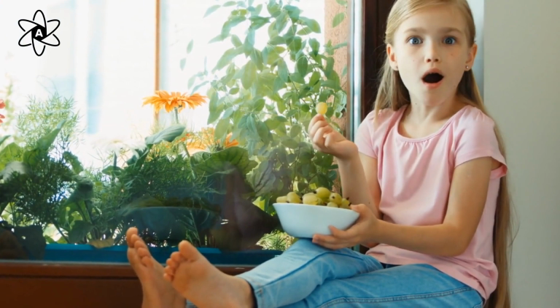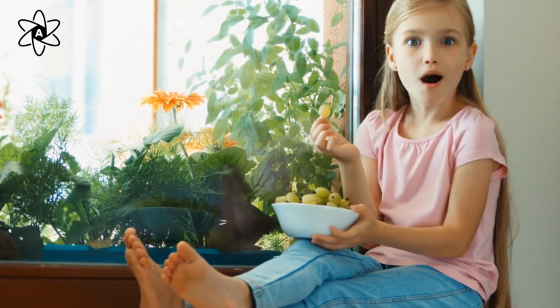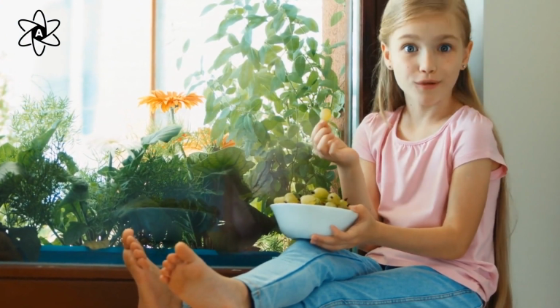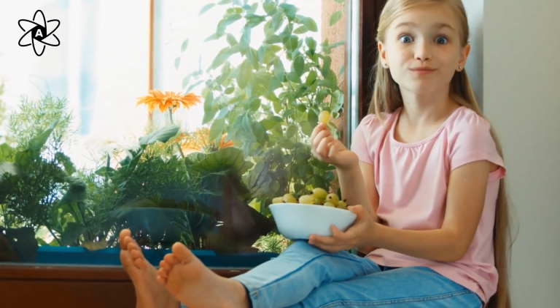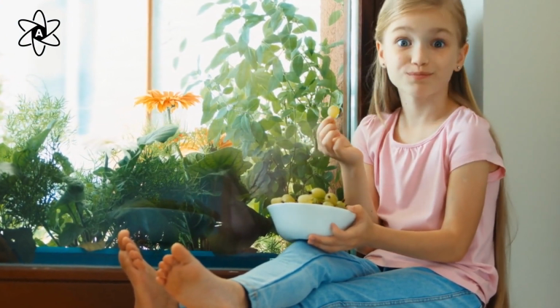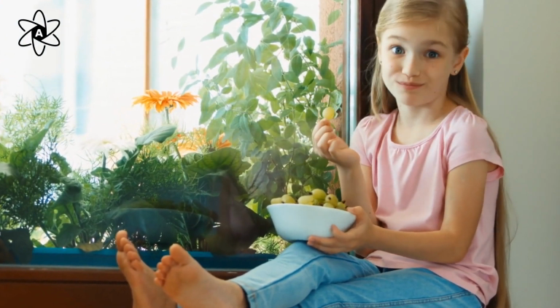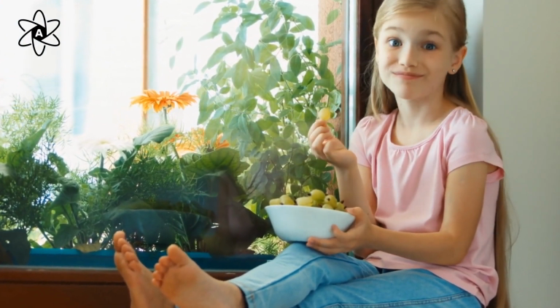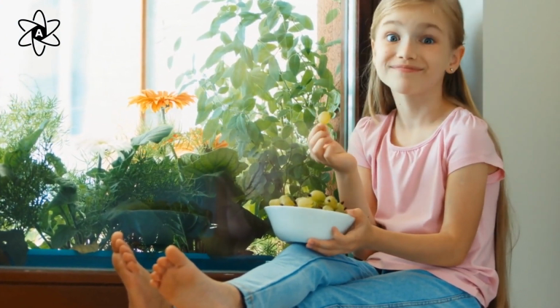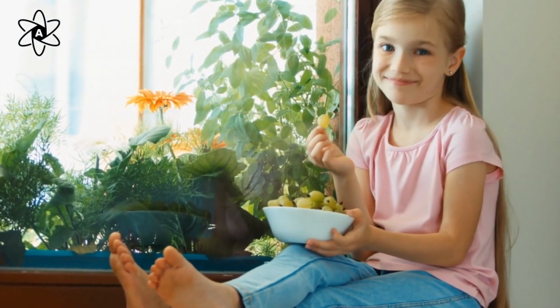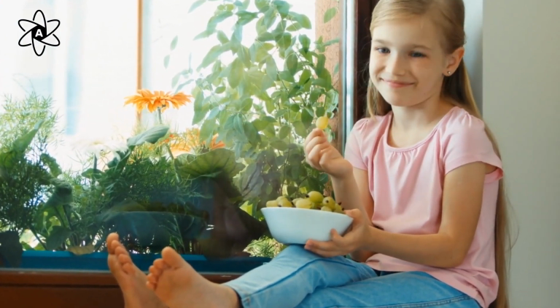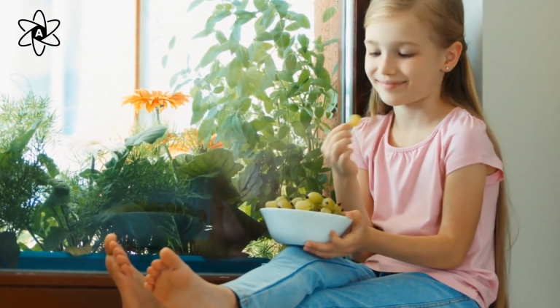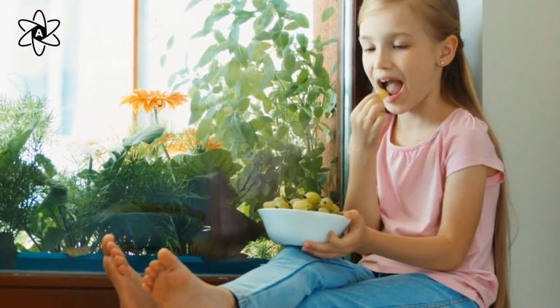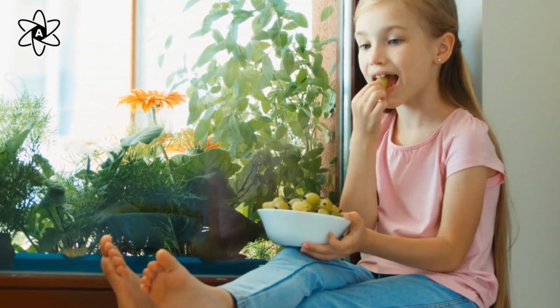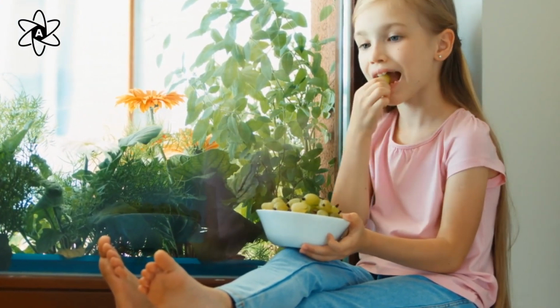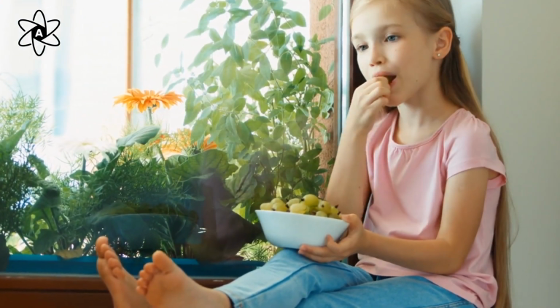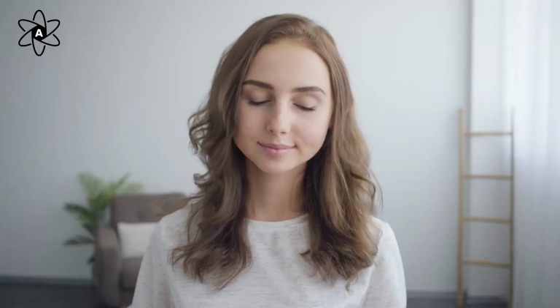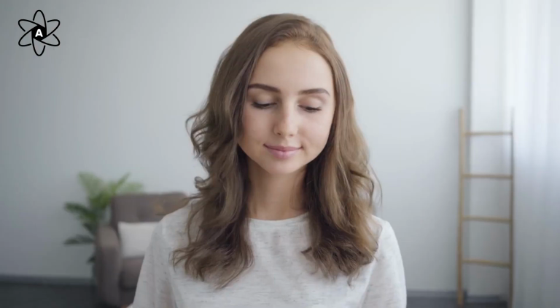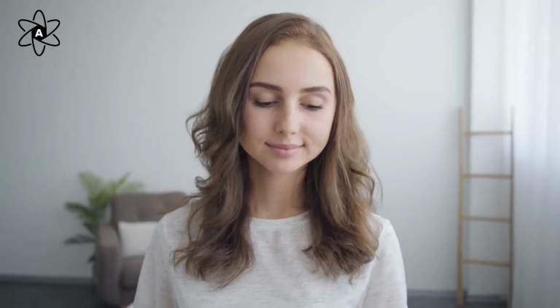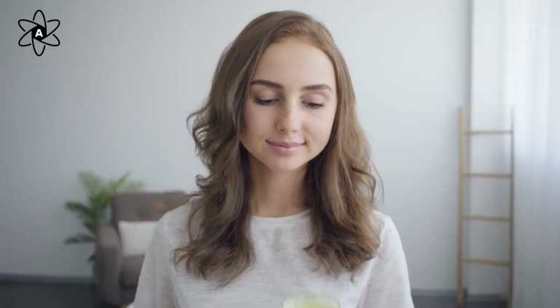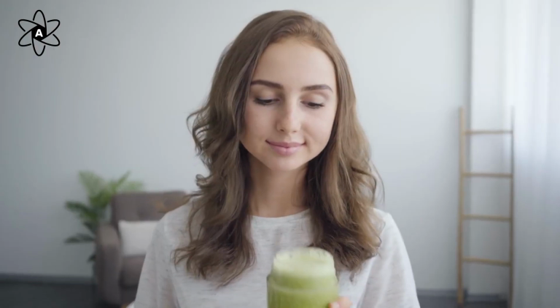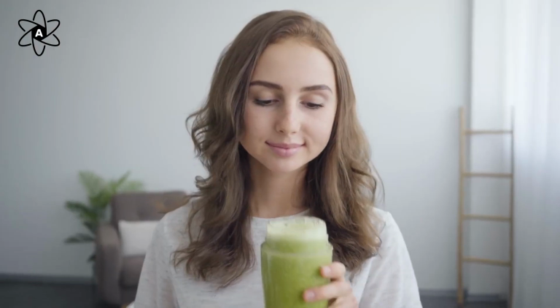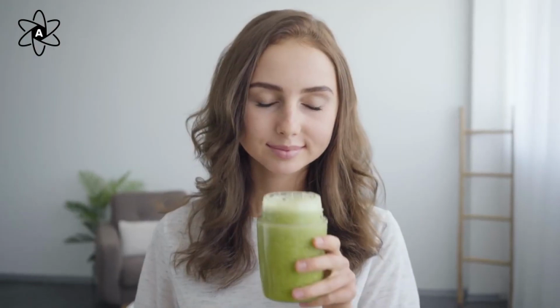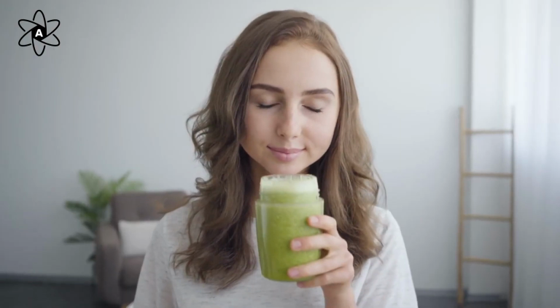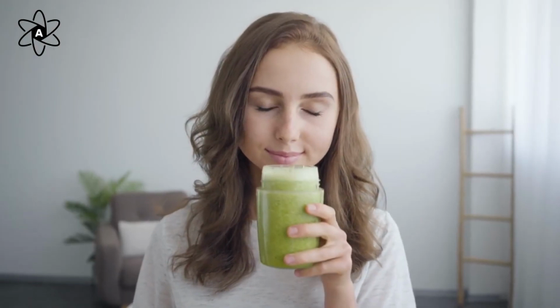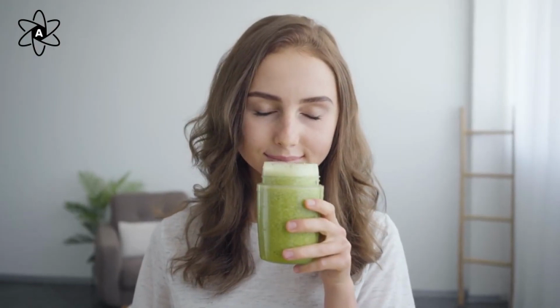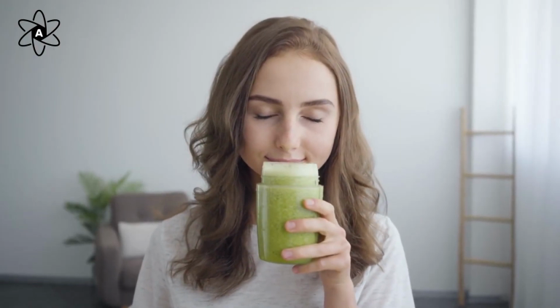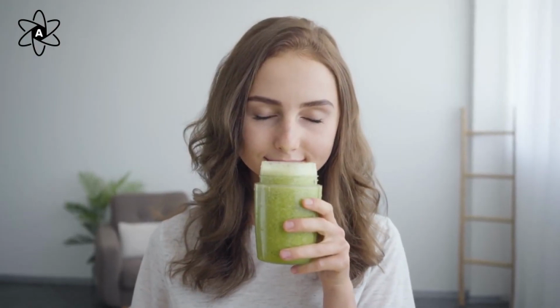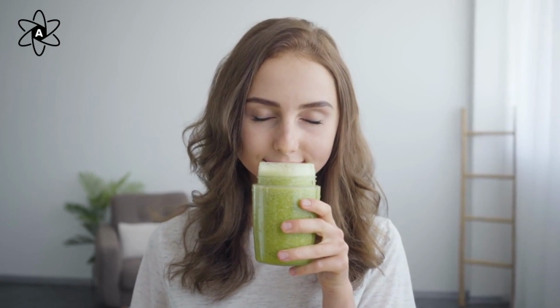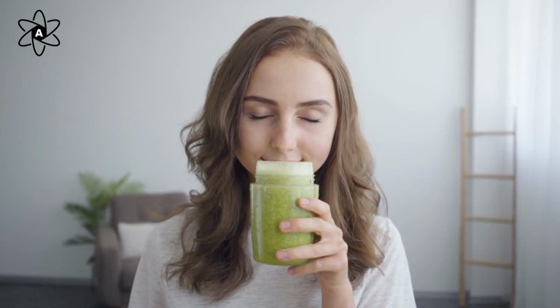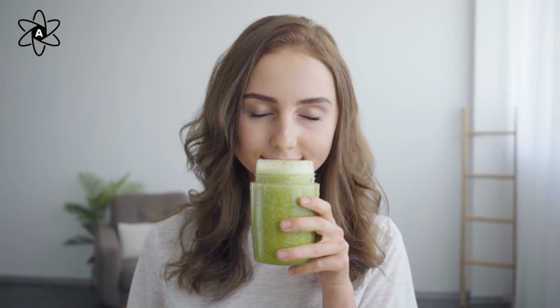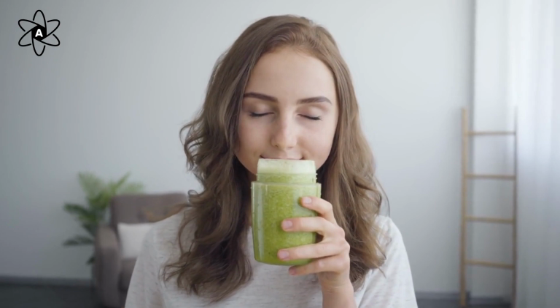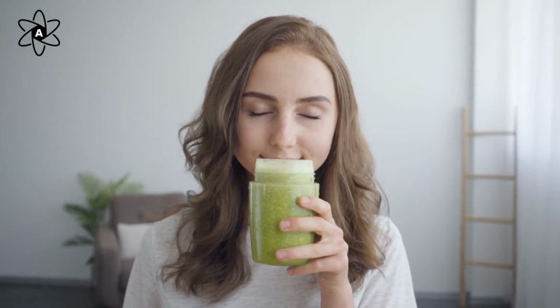Pay close attention to every sensation. It's a great way to bring full focus to the present moment.